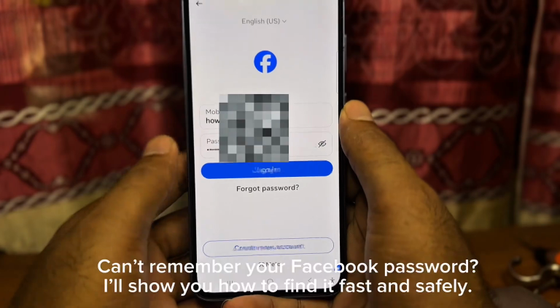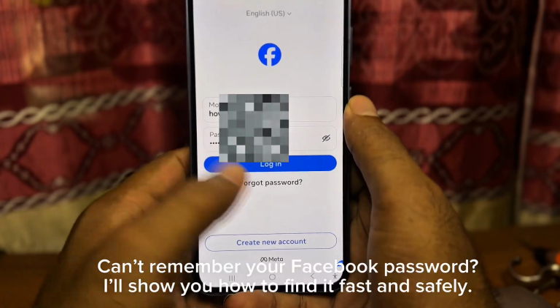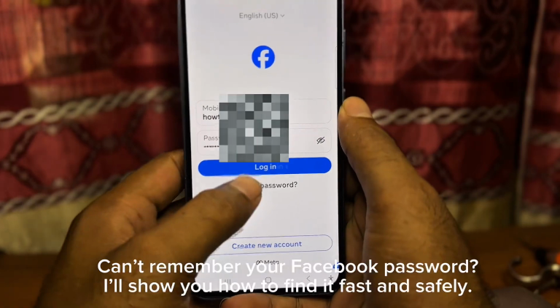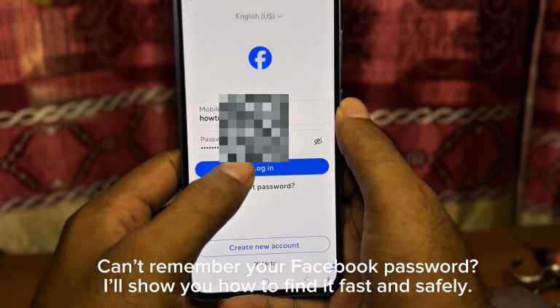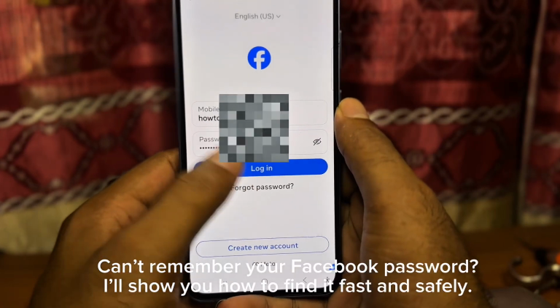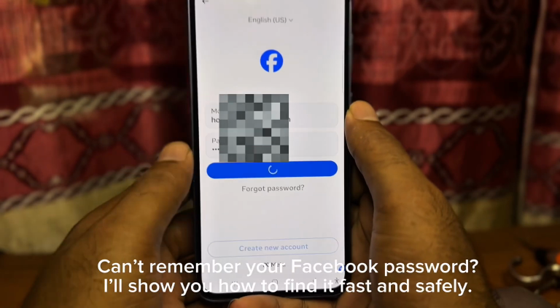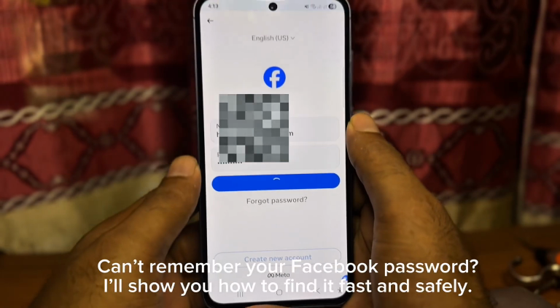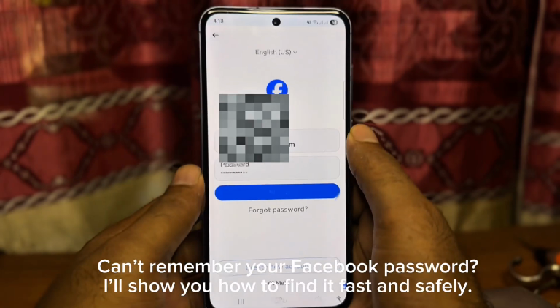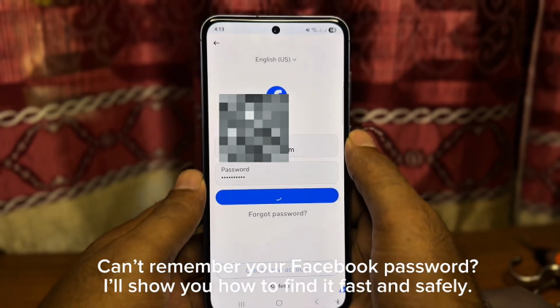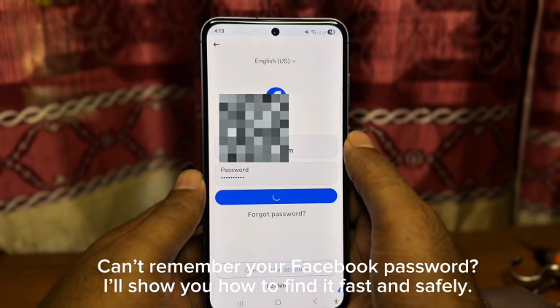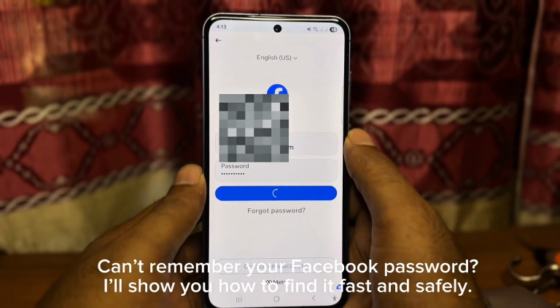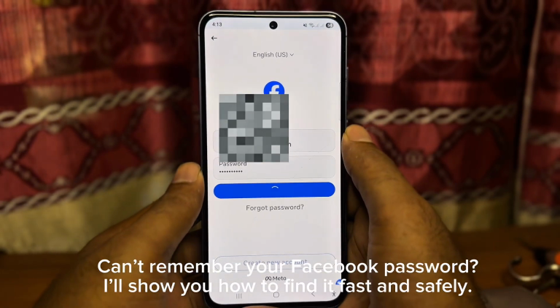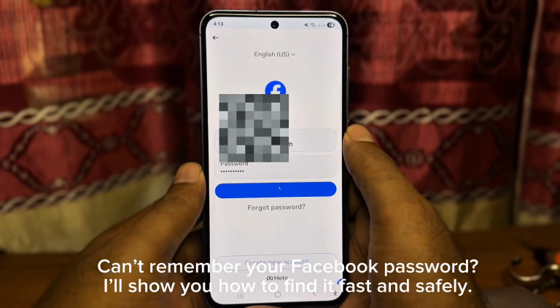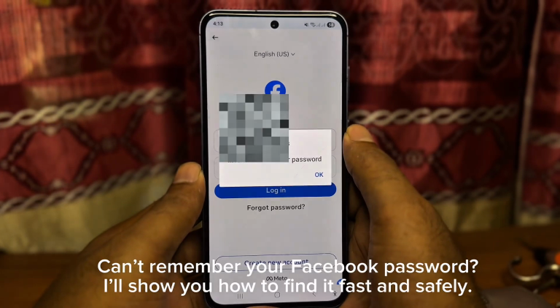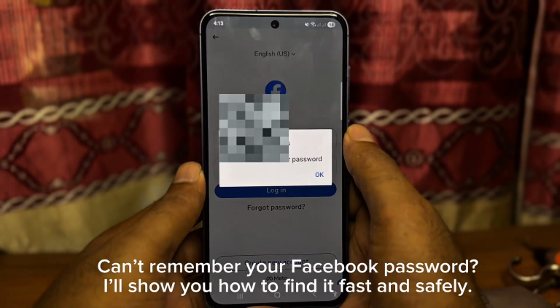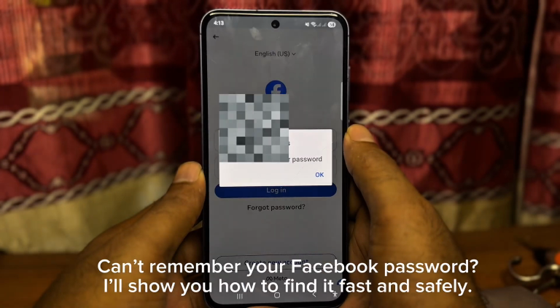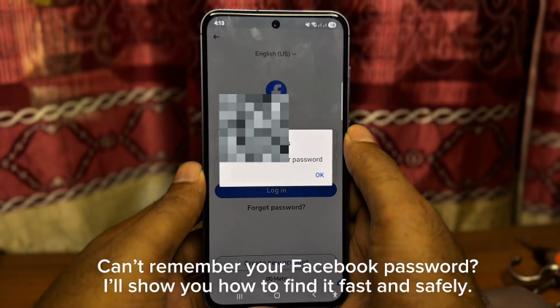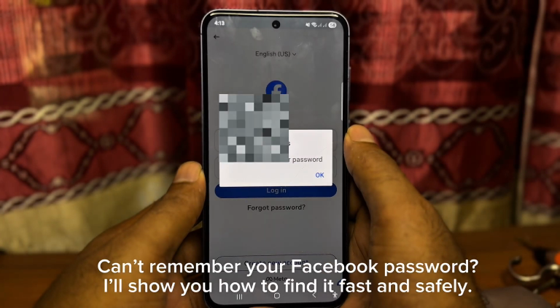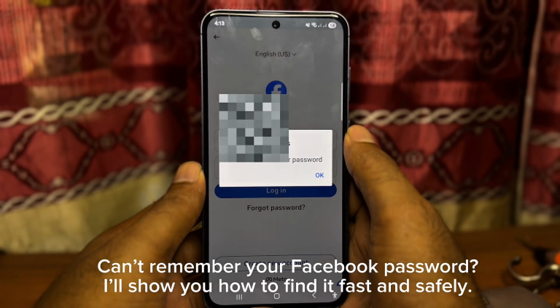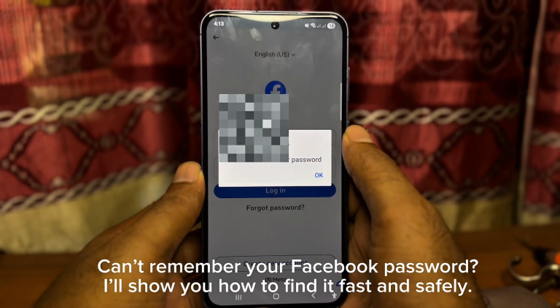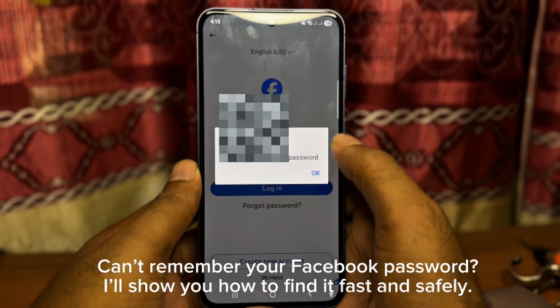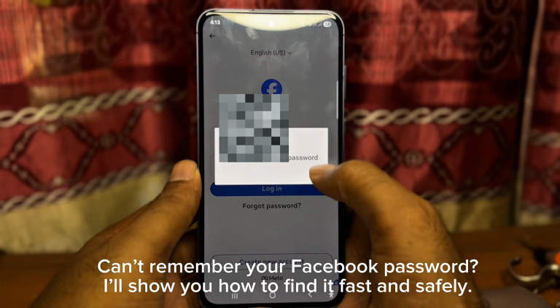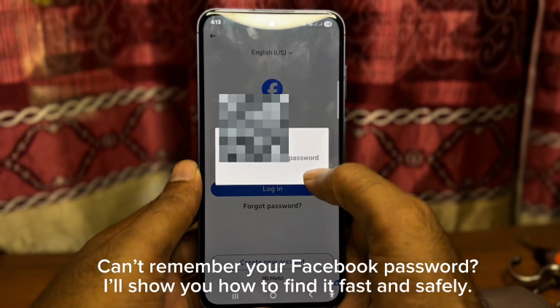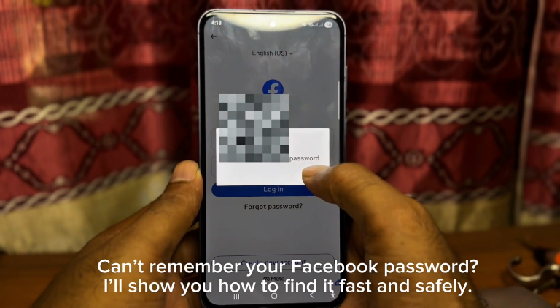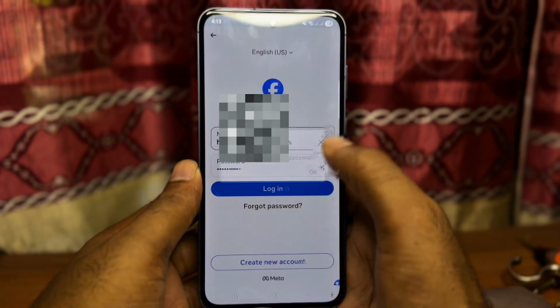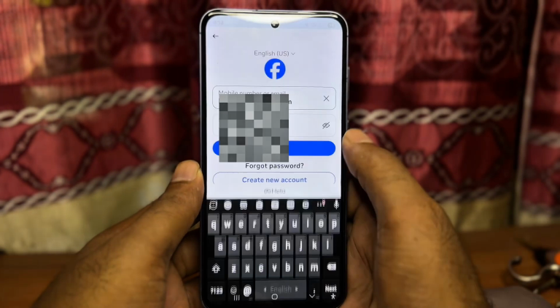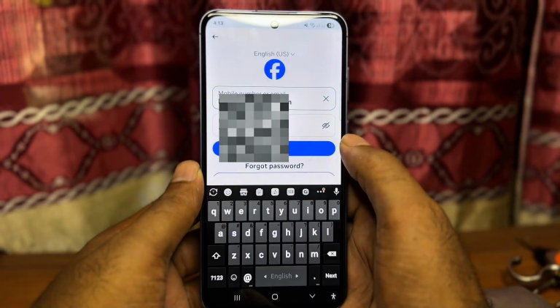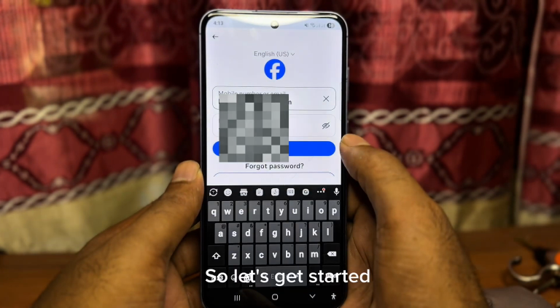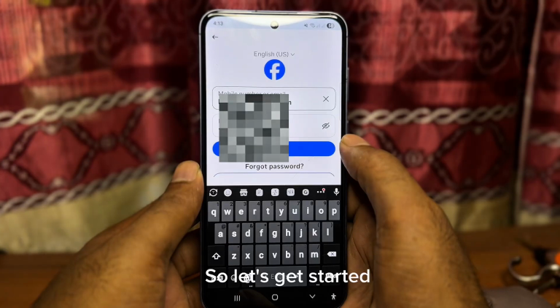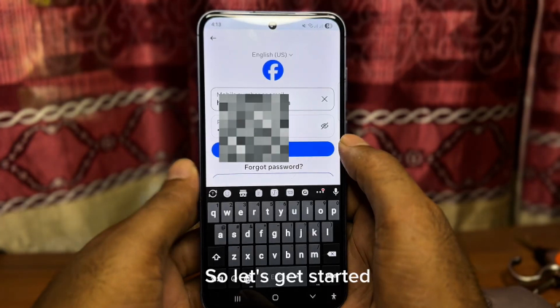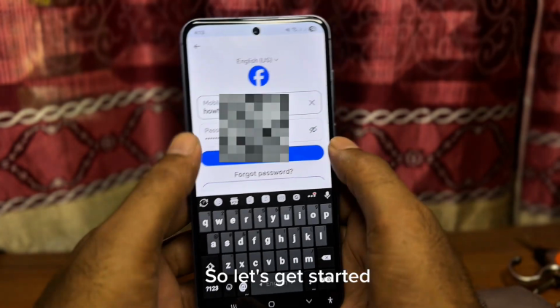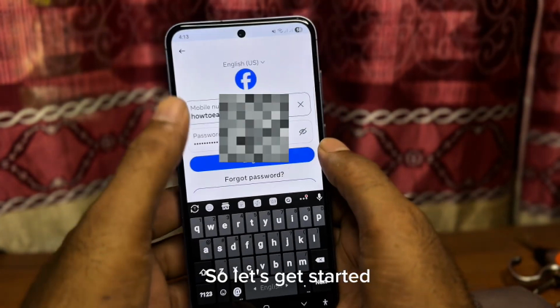Can't remember your Facebook password? I'll show you how to find it fast and safely. So let's get started.